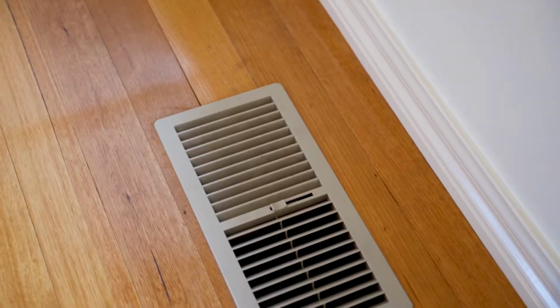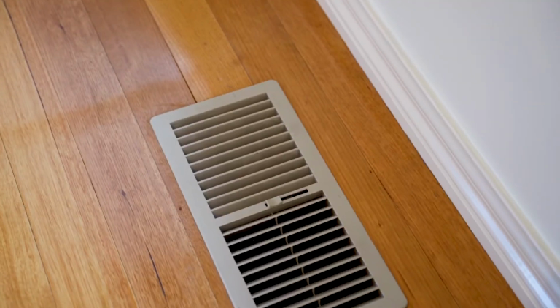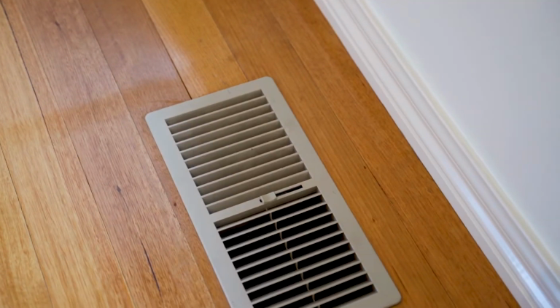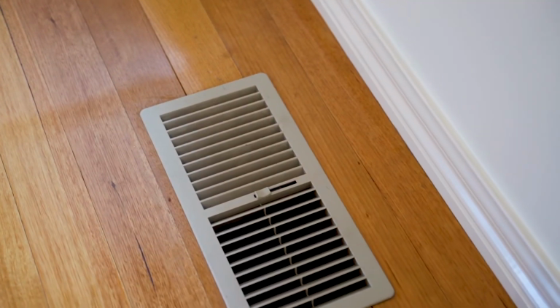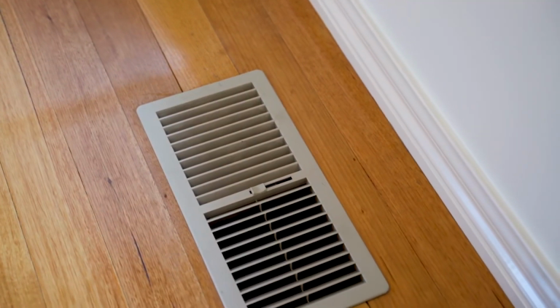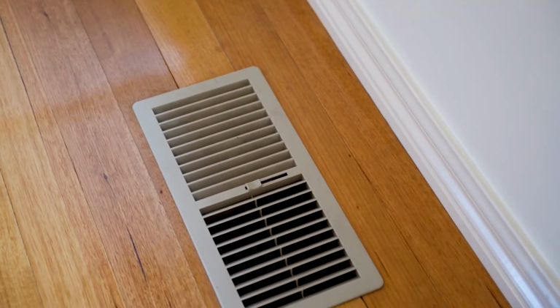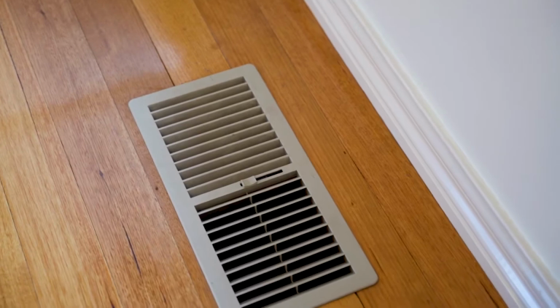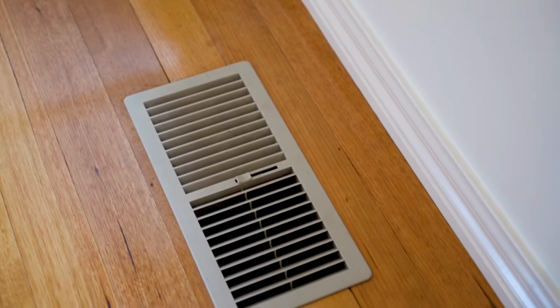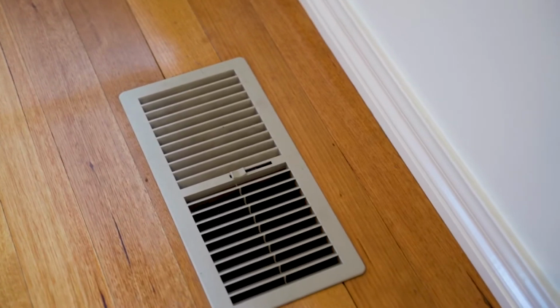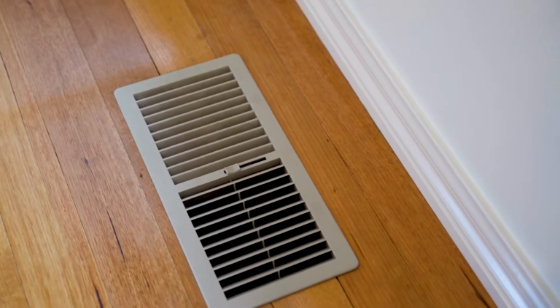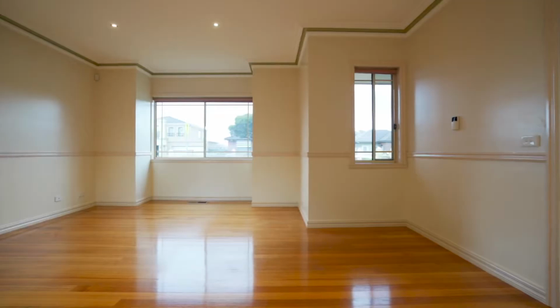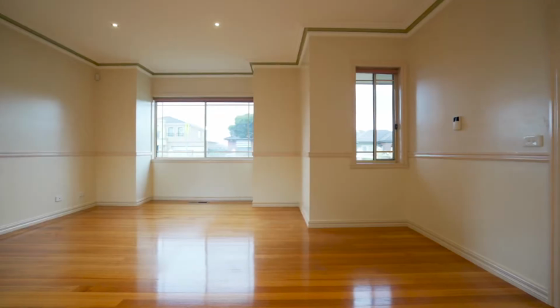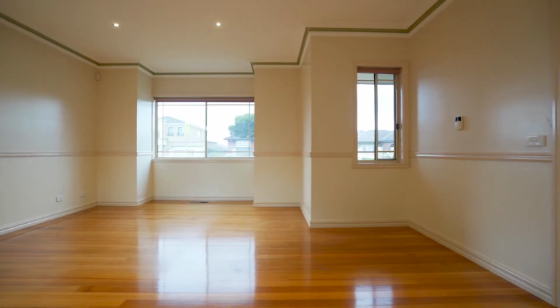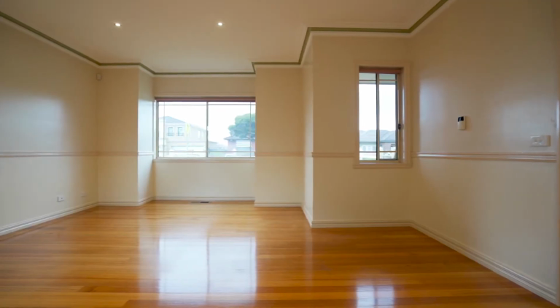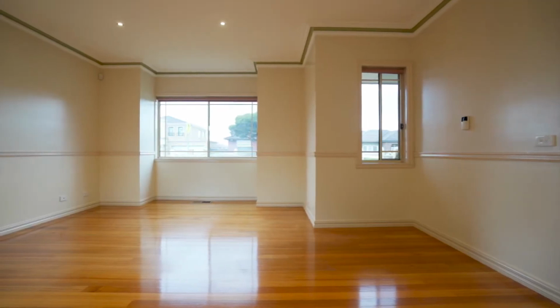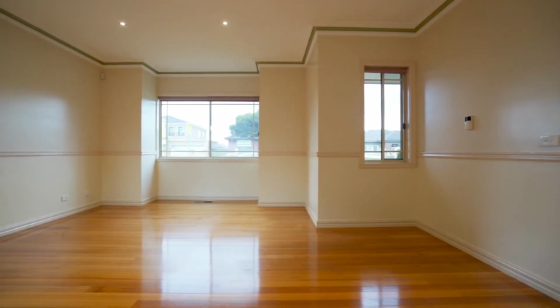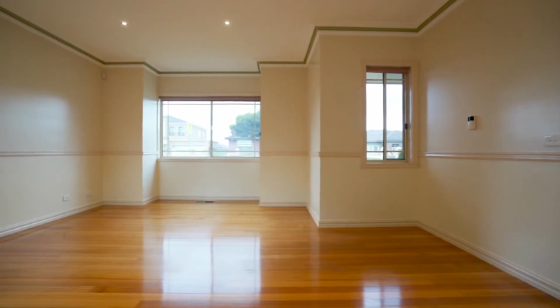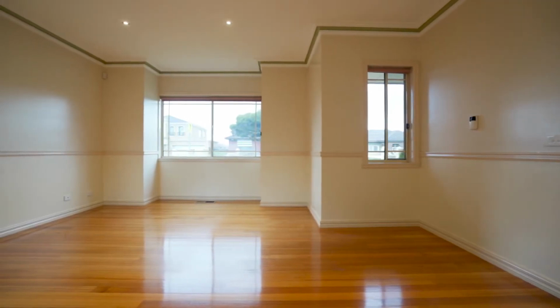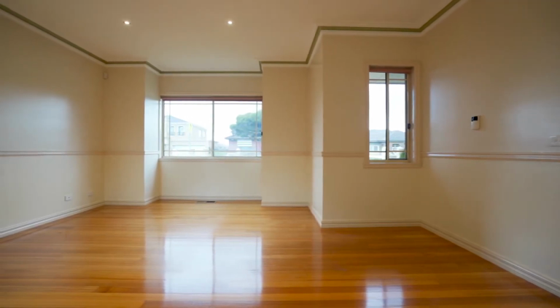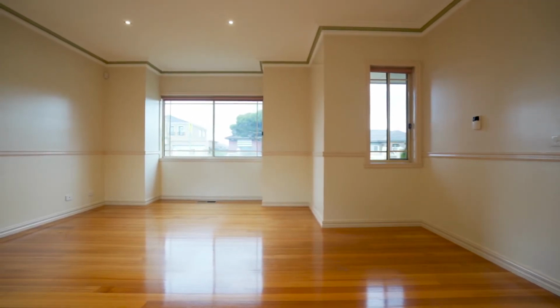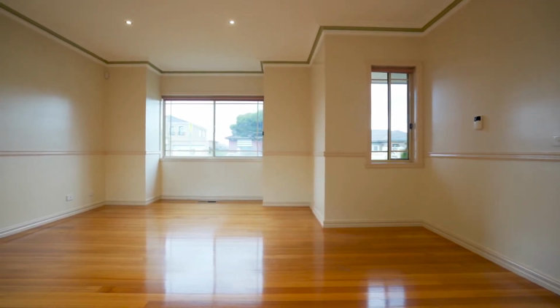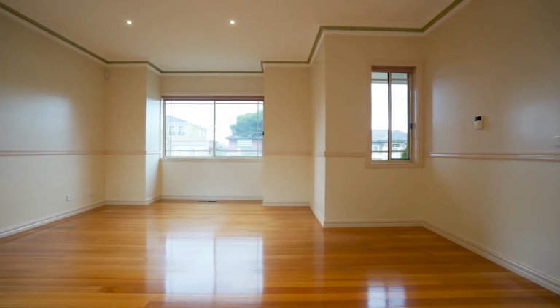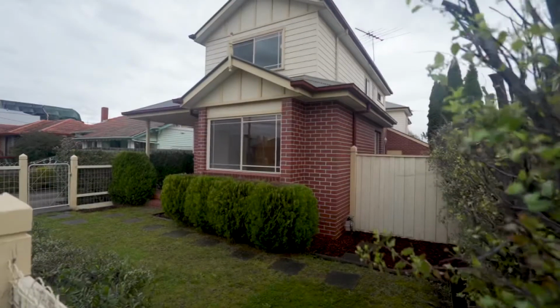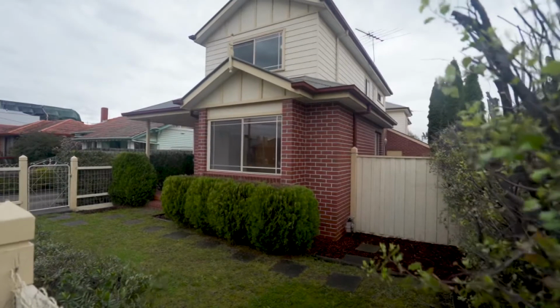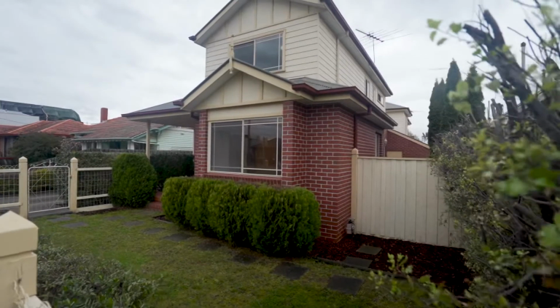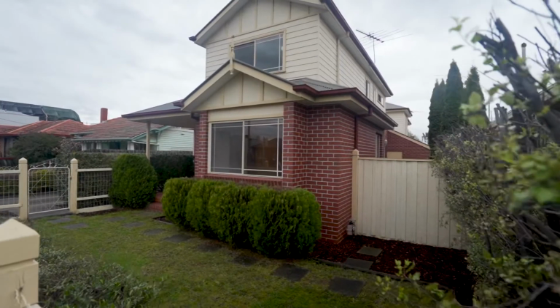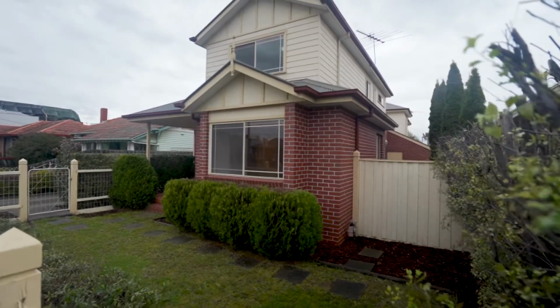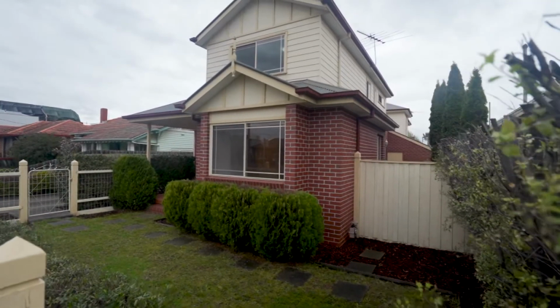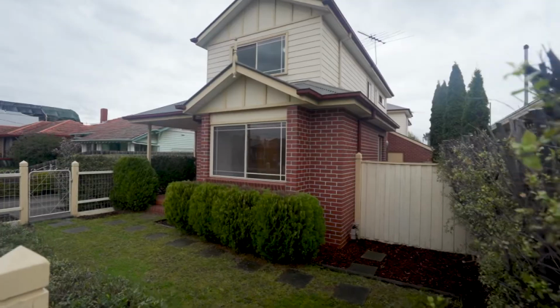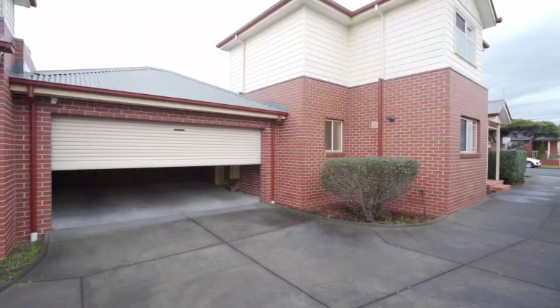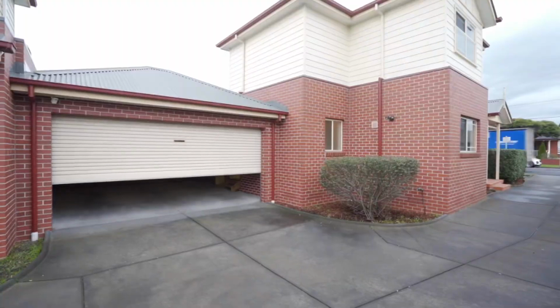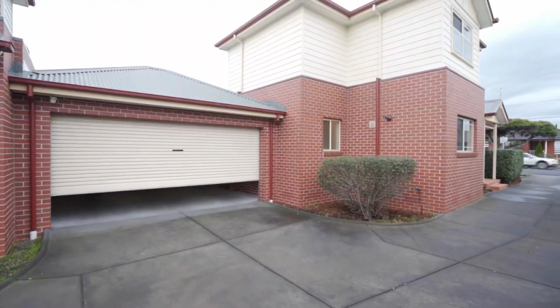Features ducted heating, evaporative cooling and polished floorboards. And the bonus of no owner's corporation fees.